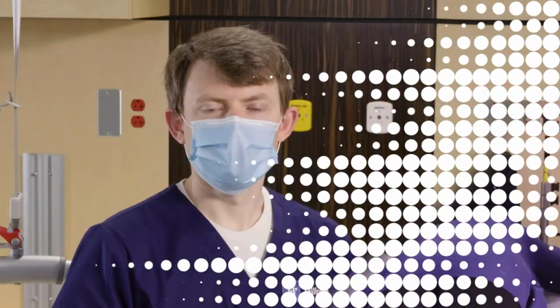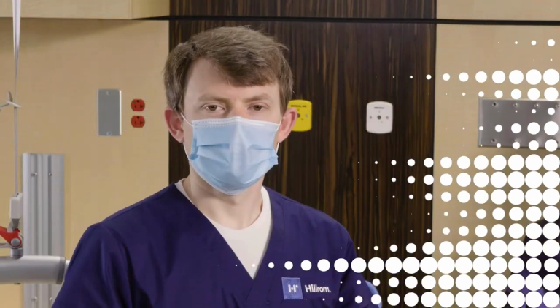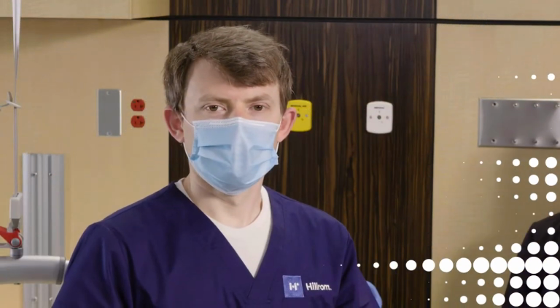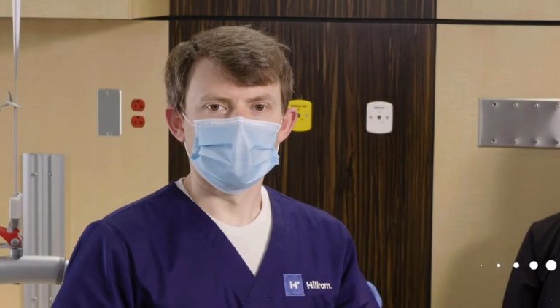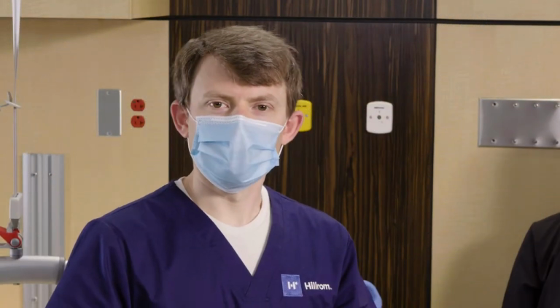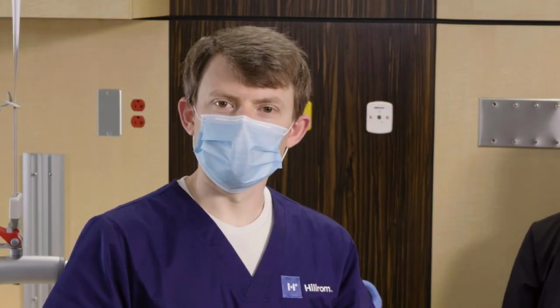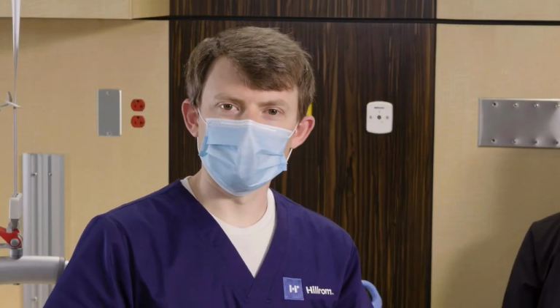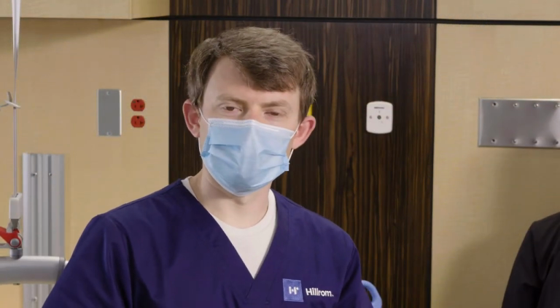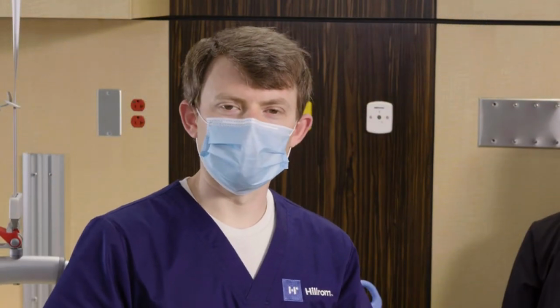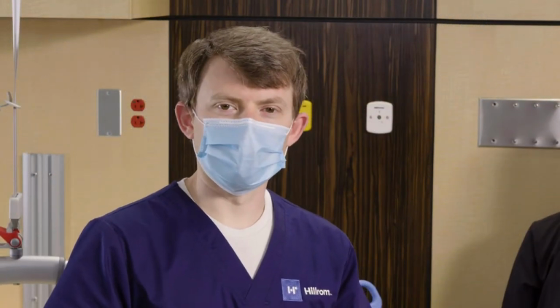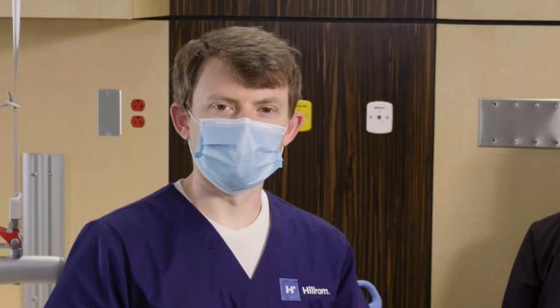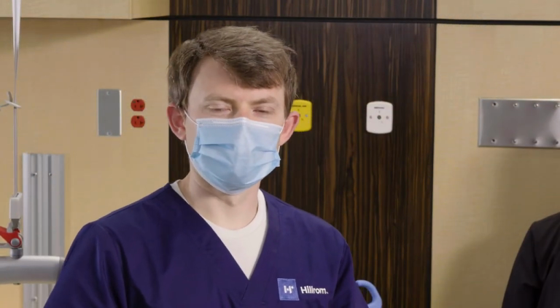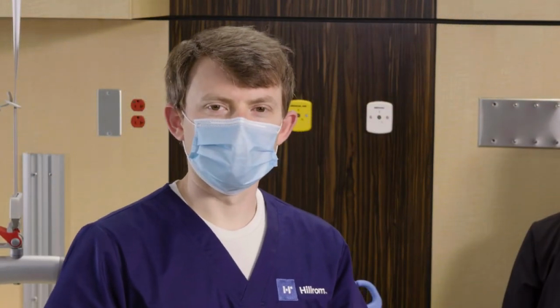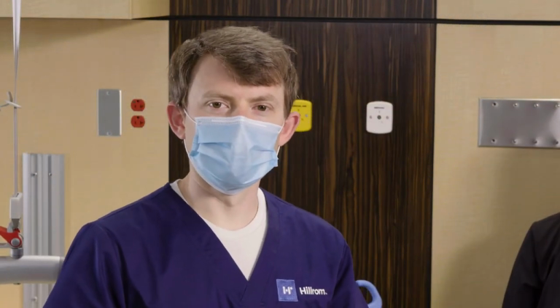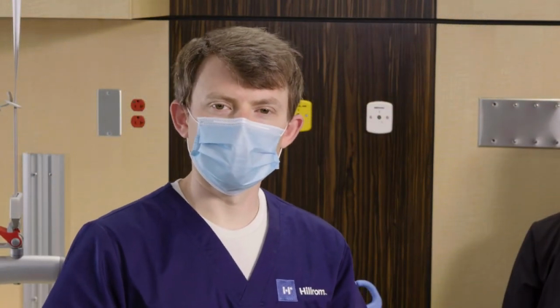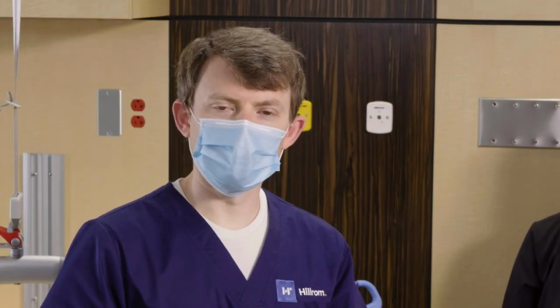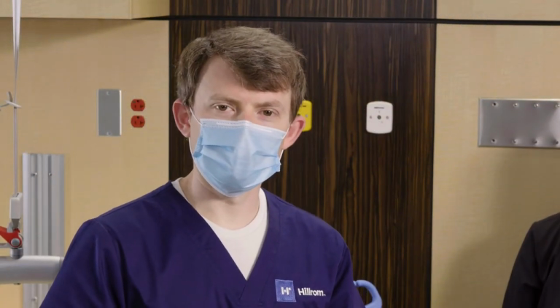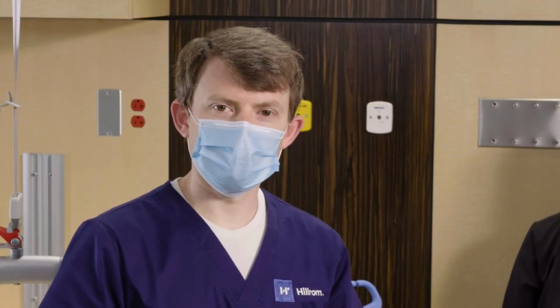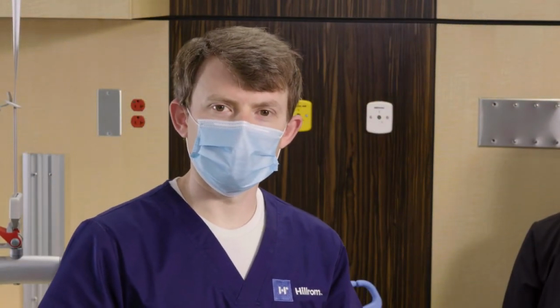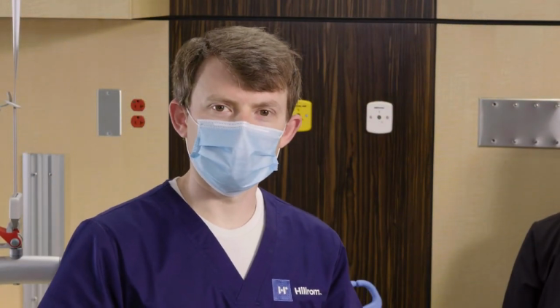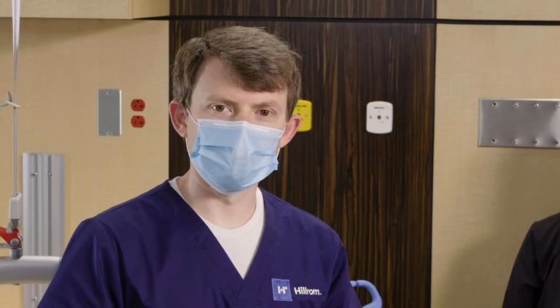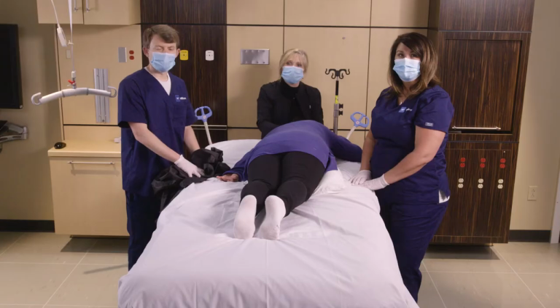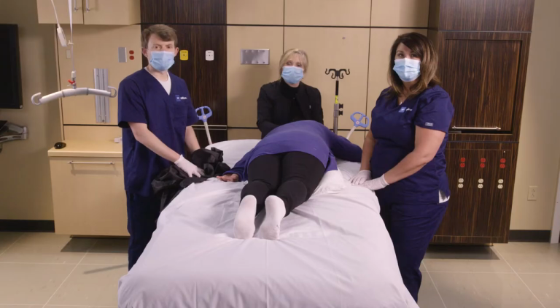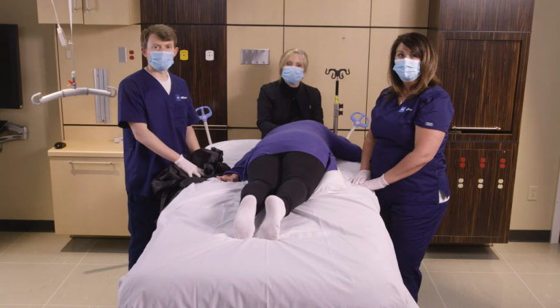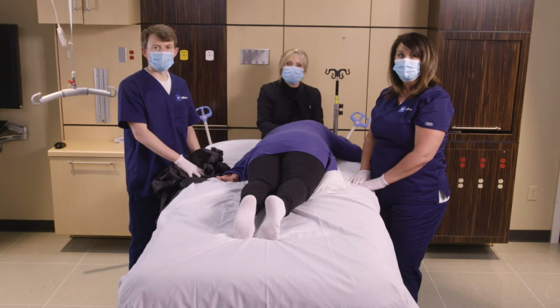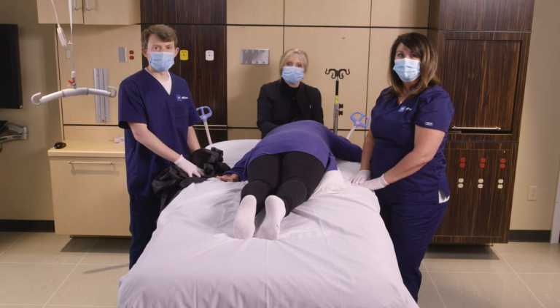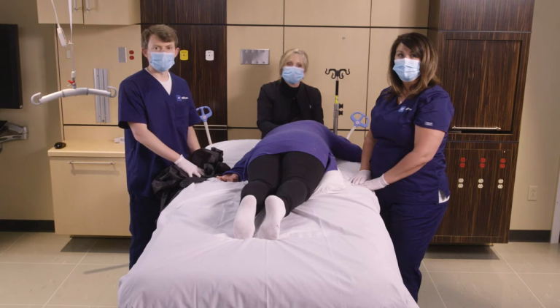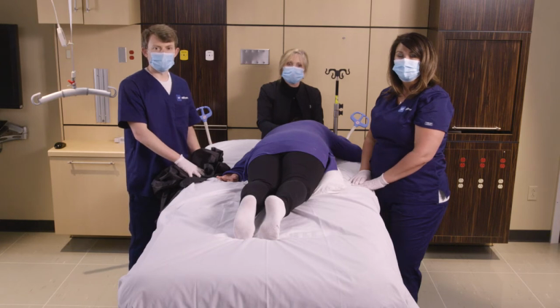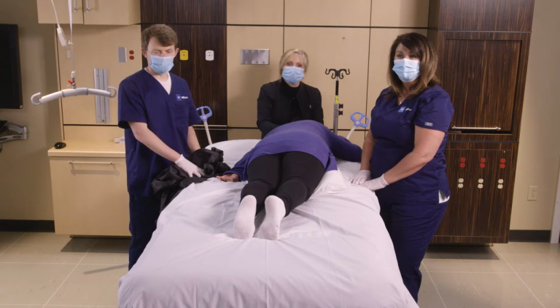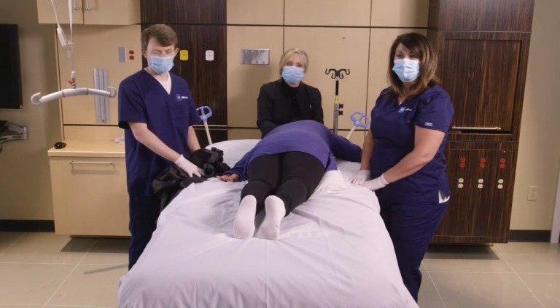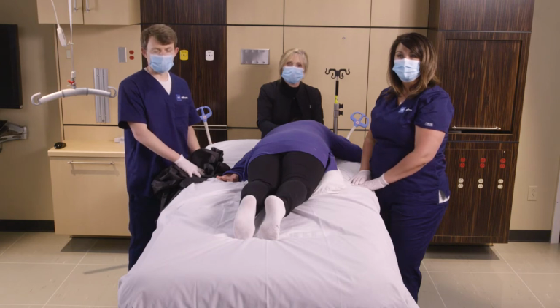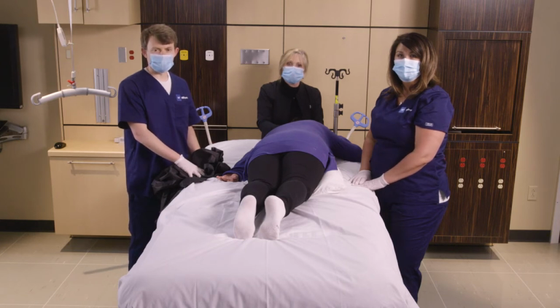For more information, you can contact your local Hill-Rom representative or visit our website, Hill-Rom.com.